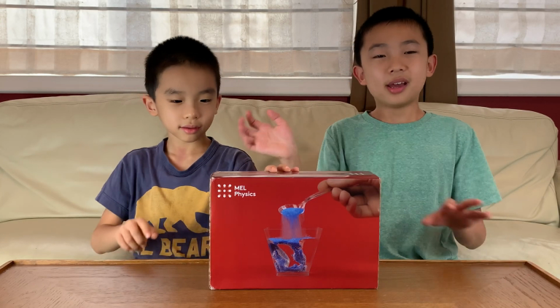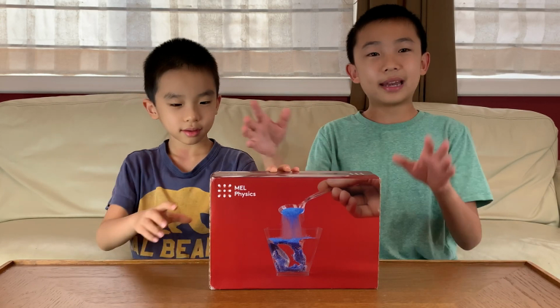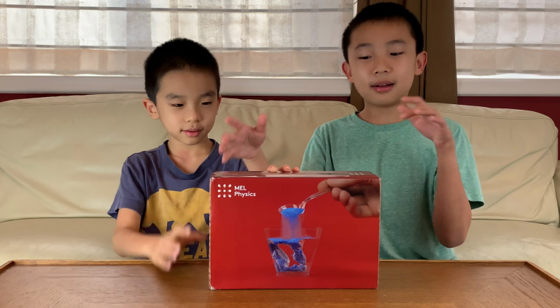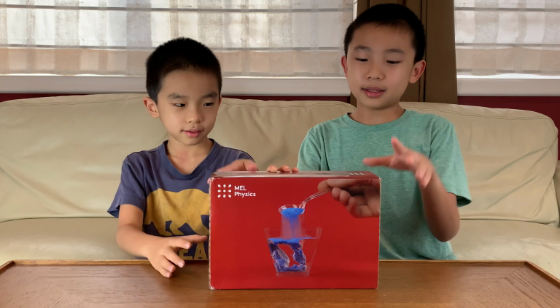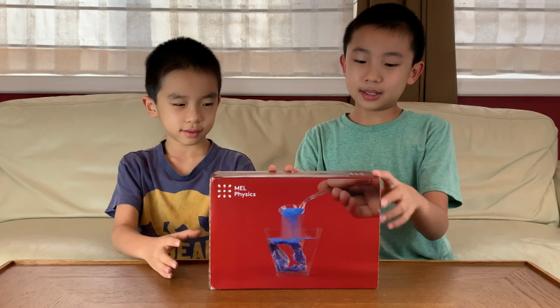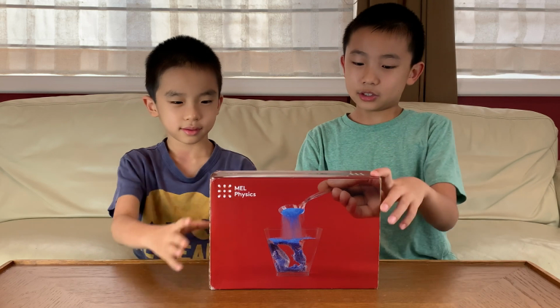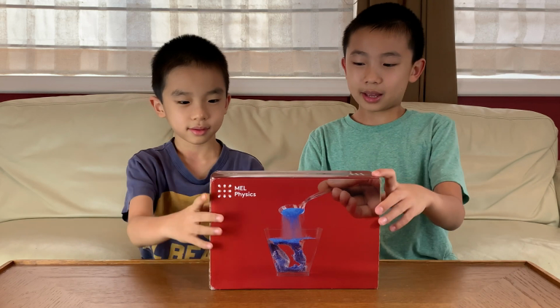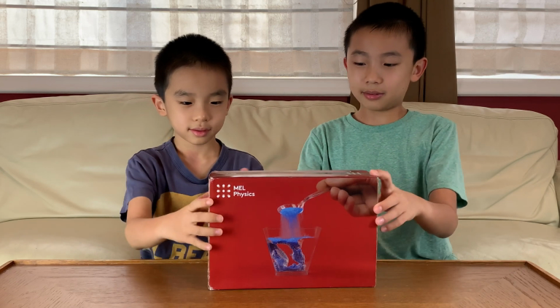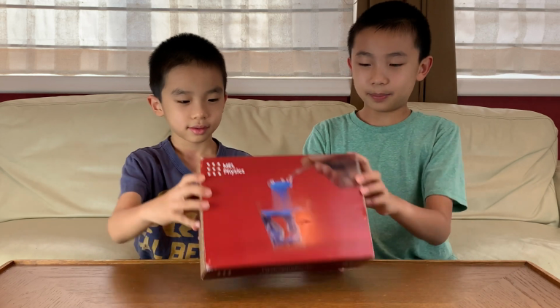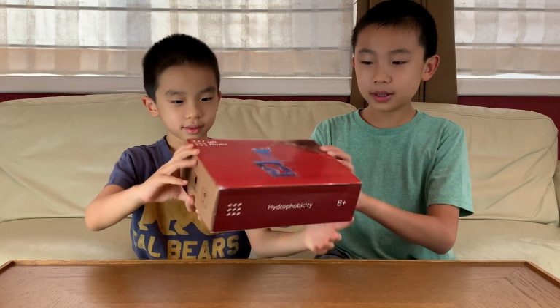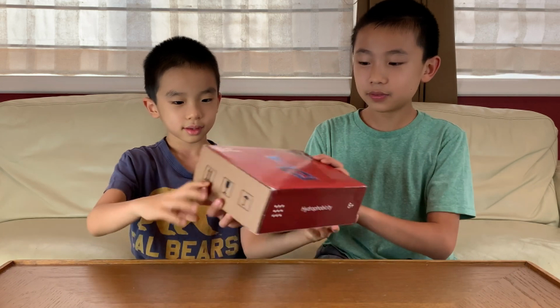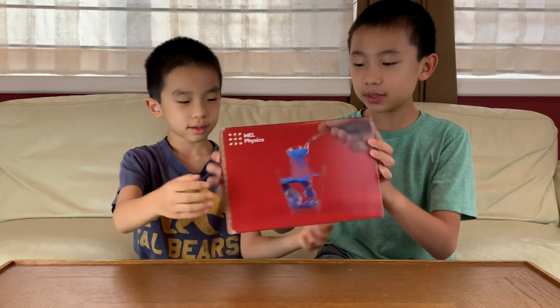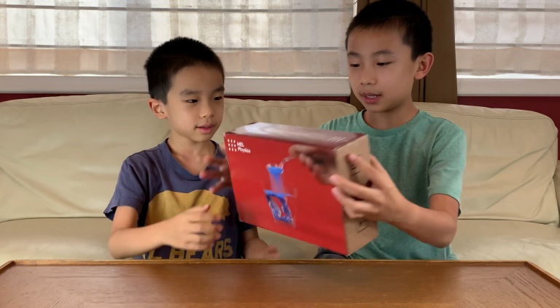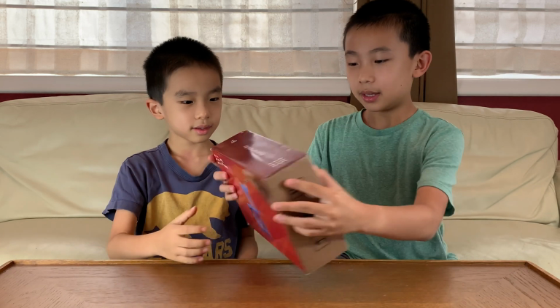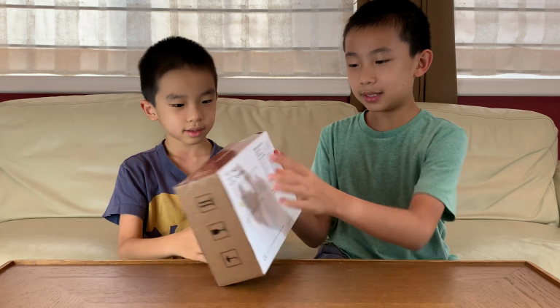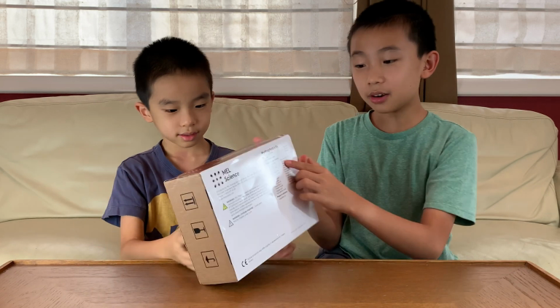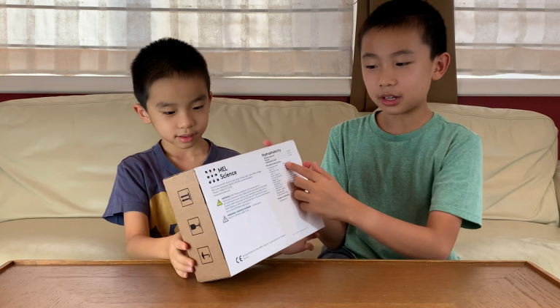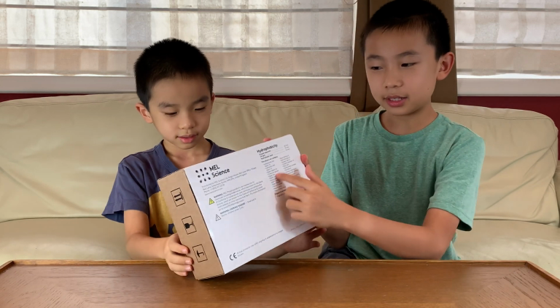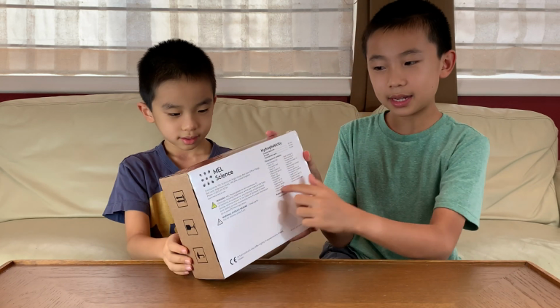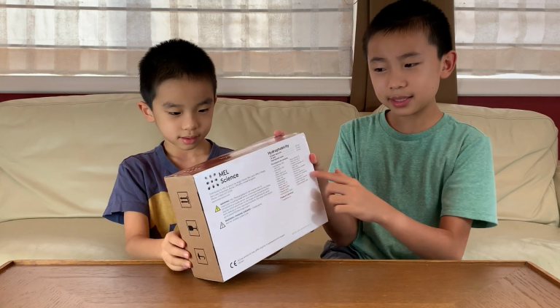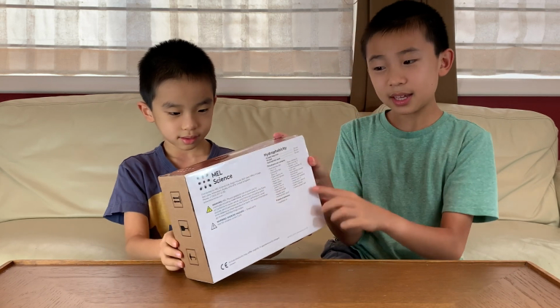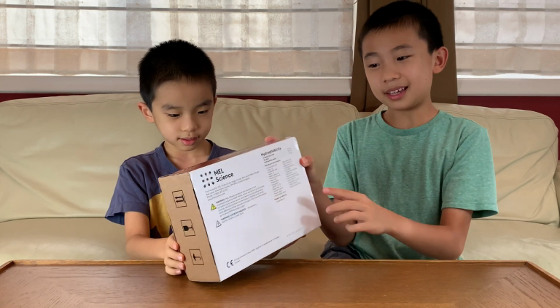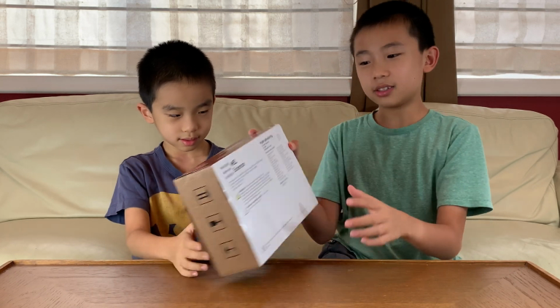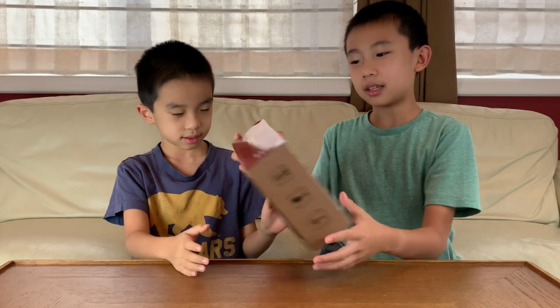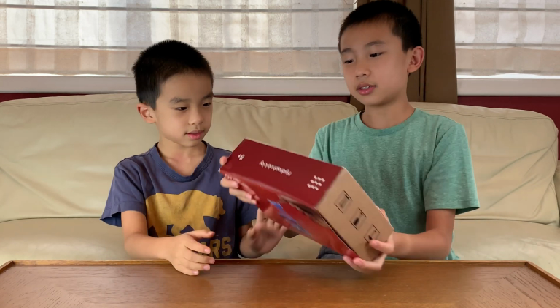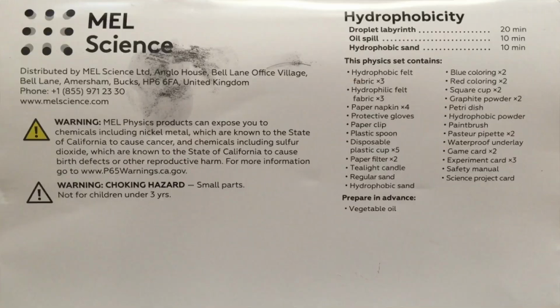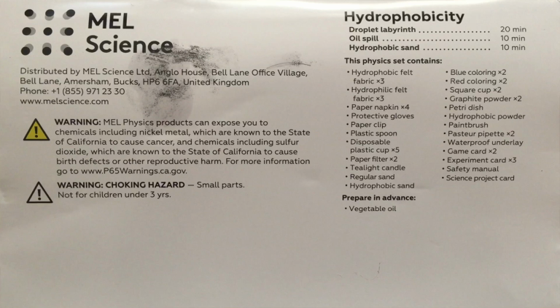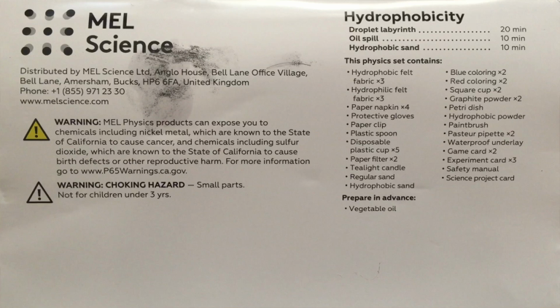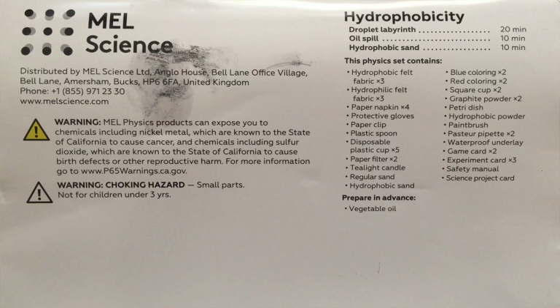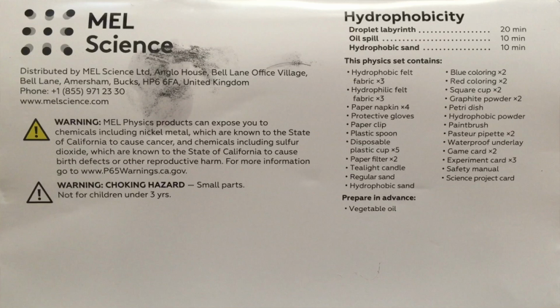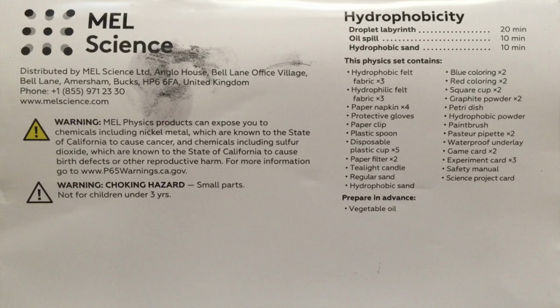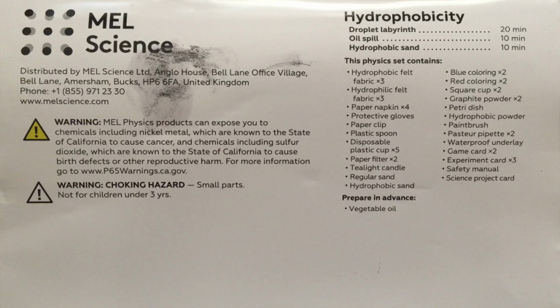Now let's check out the box first. These are all the contents. It looks like there's going to be a total of three experiments.